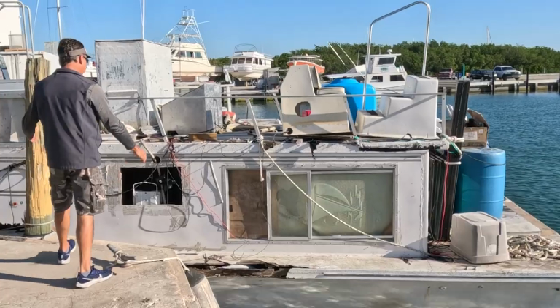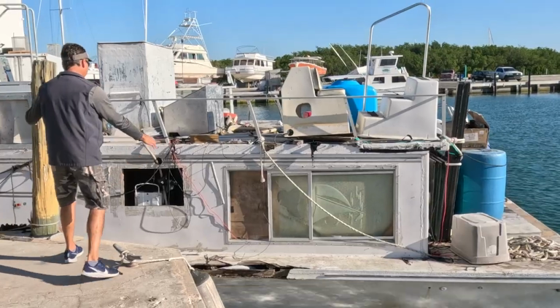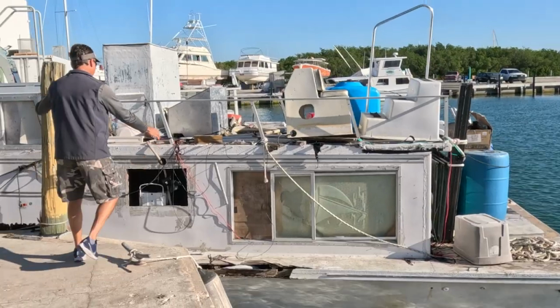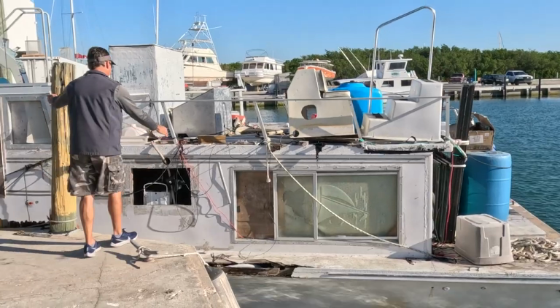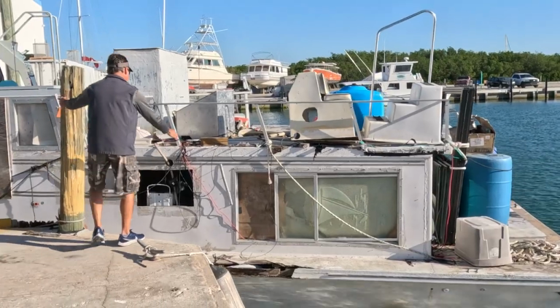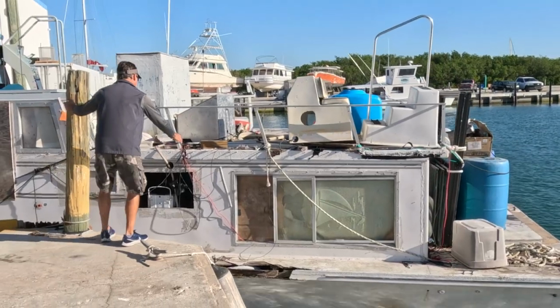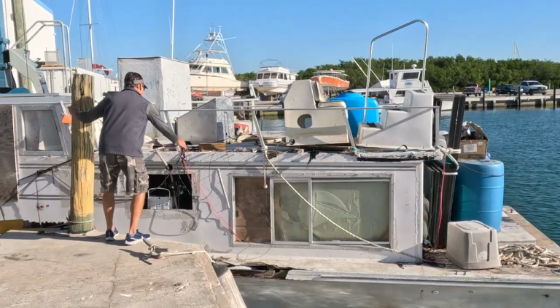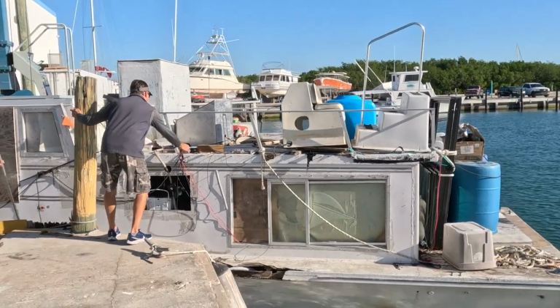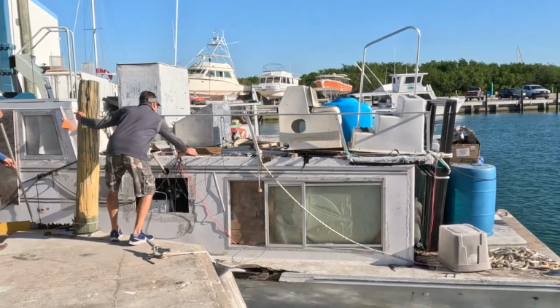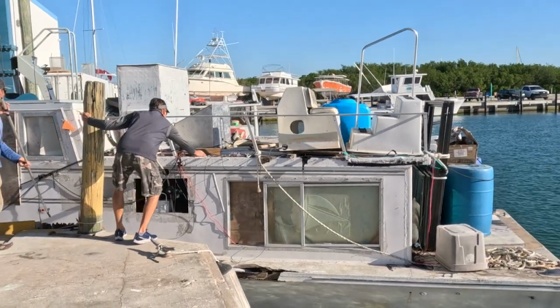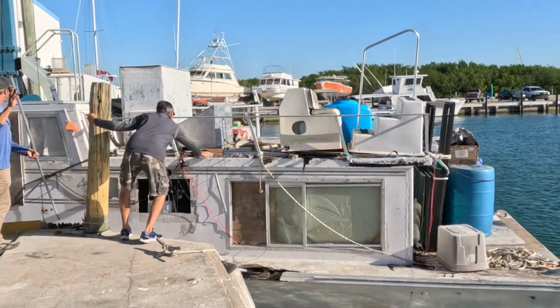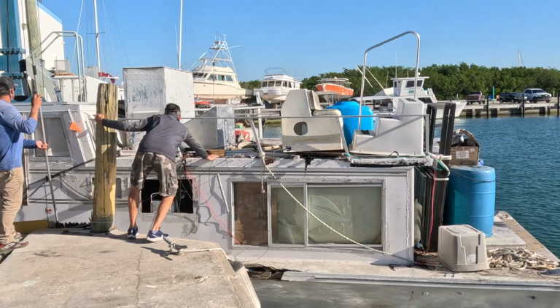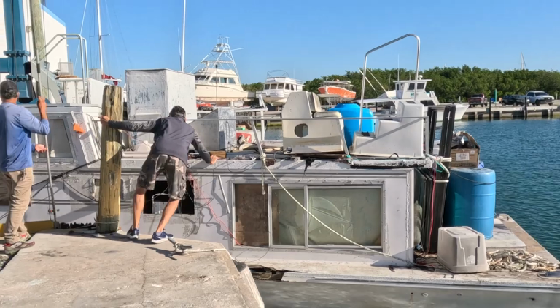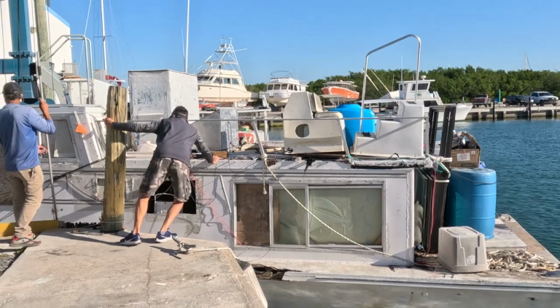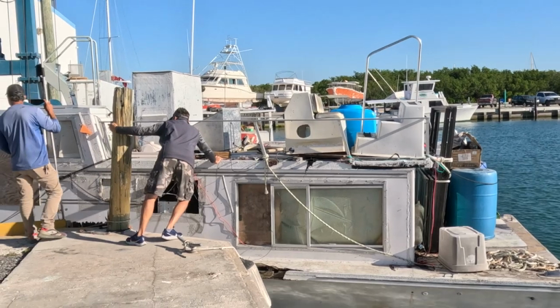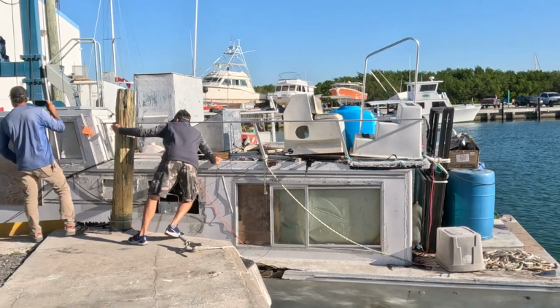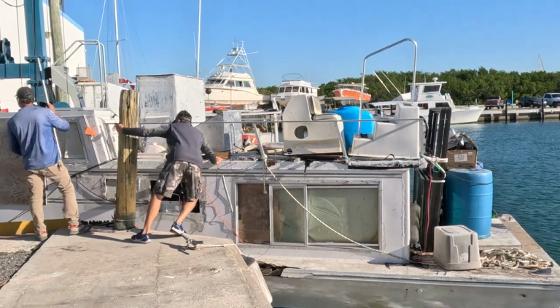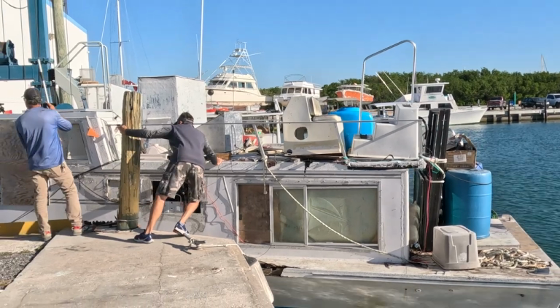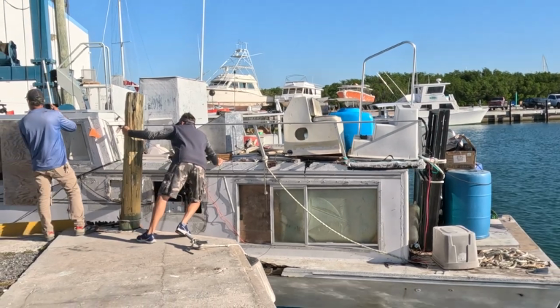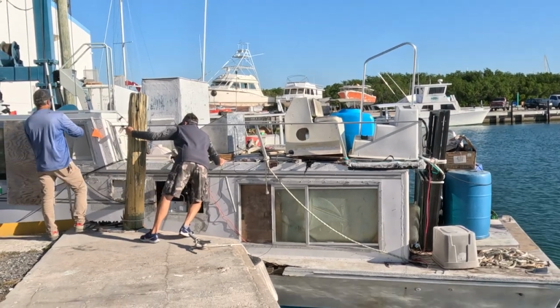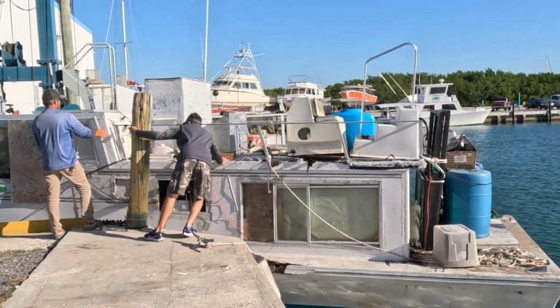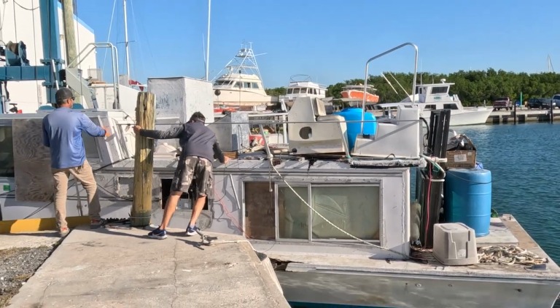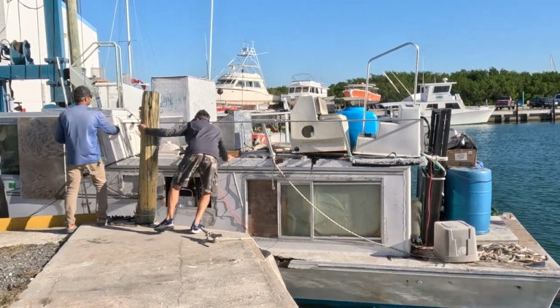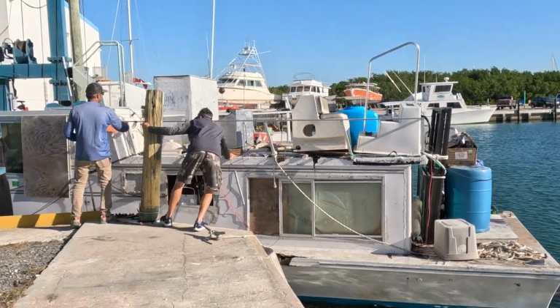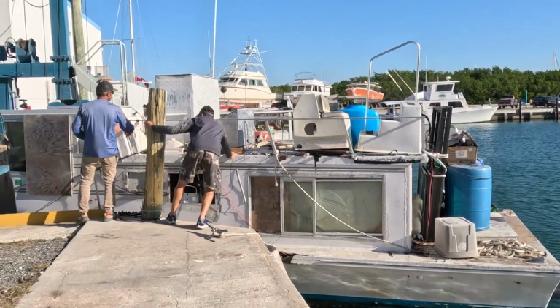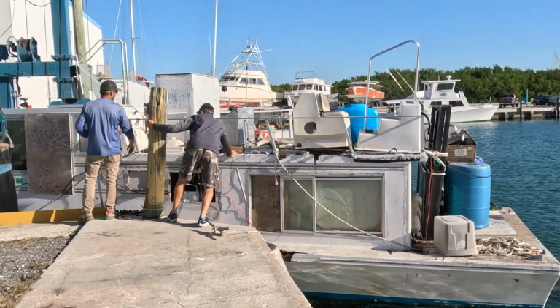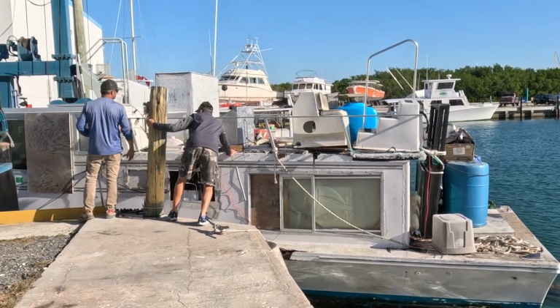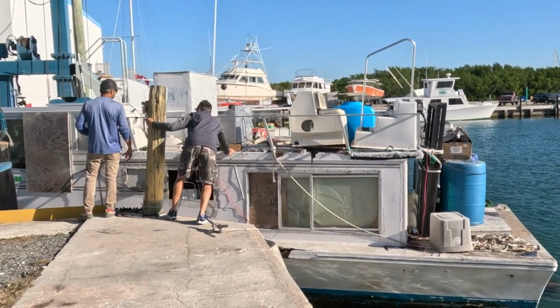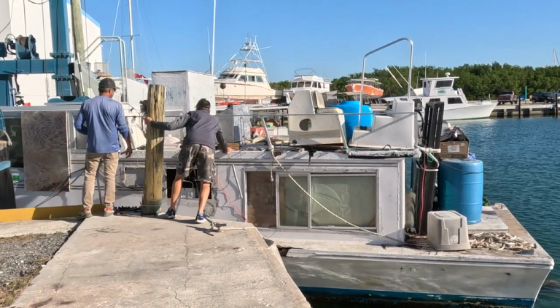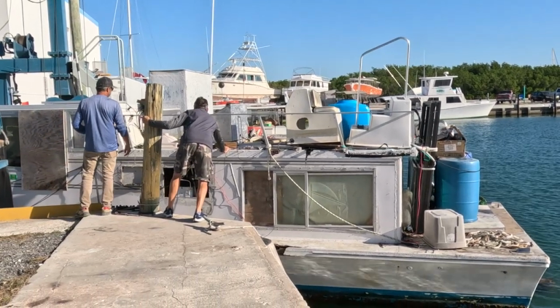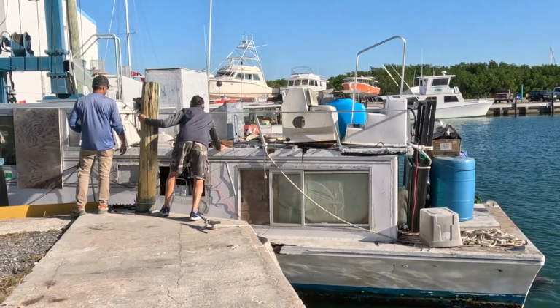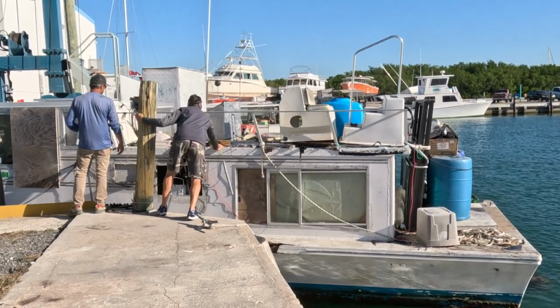I guess this boat's motor doesn't work, so they're having to use other means of moving it around.